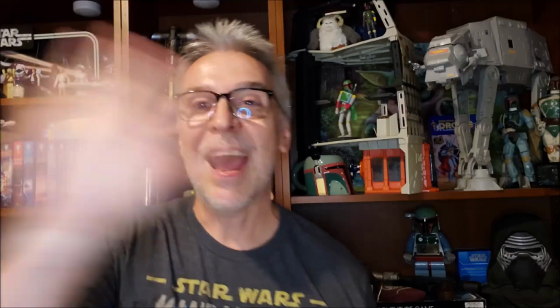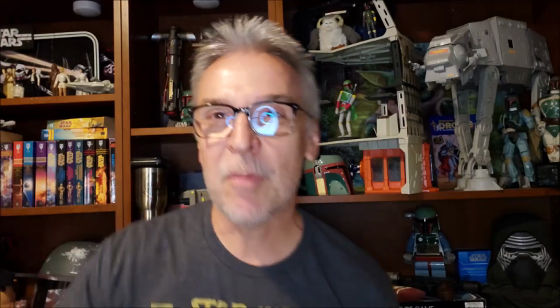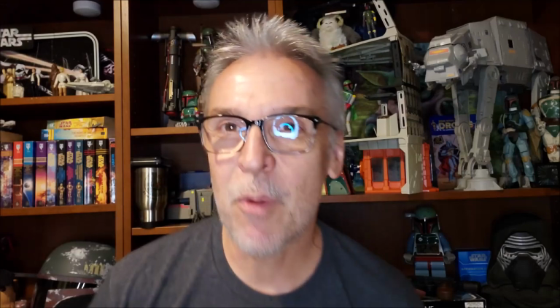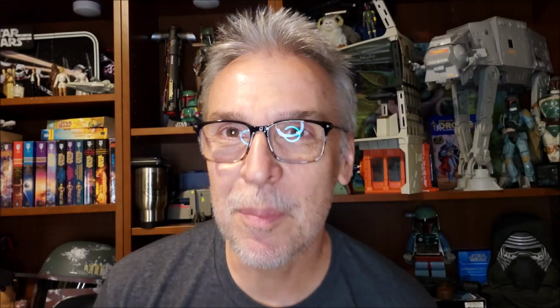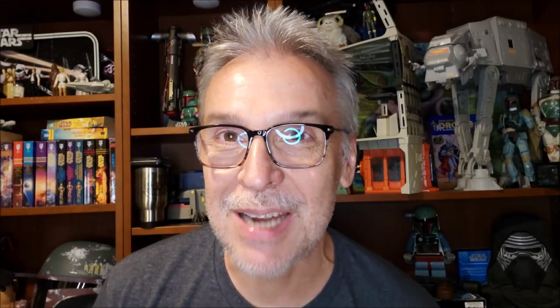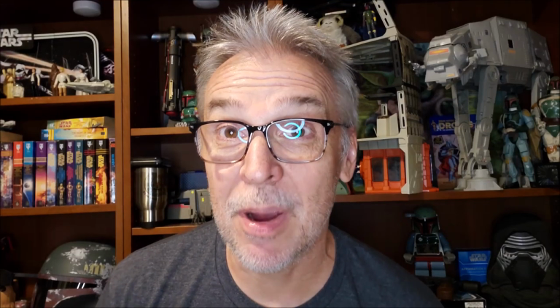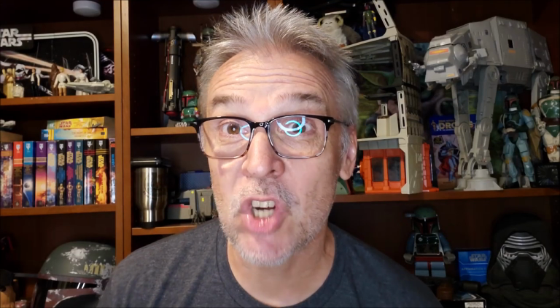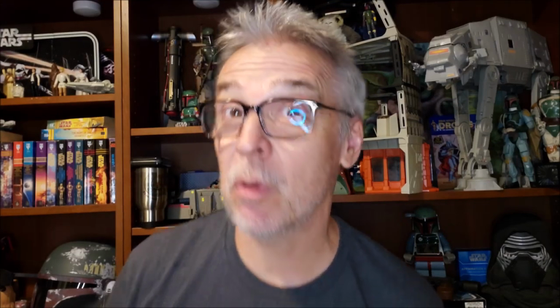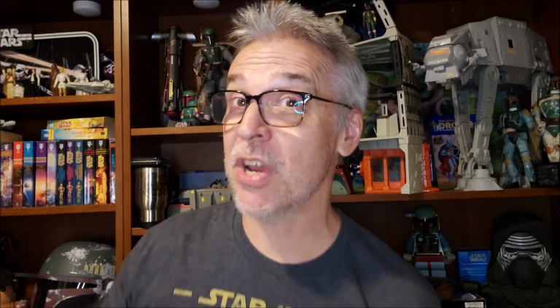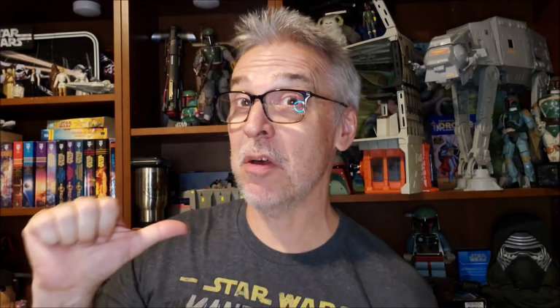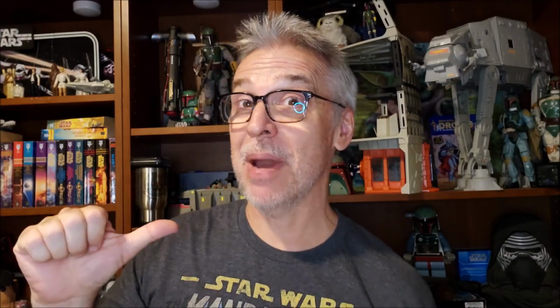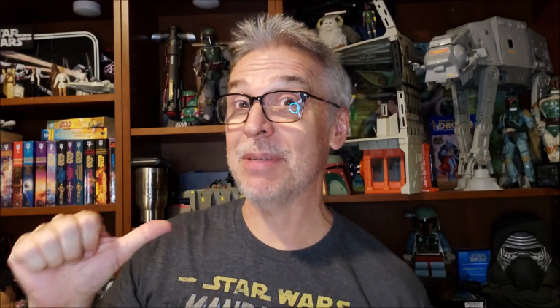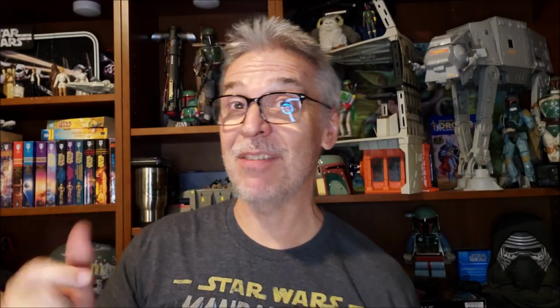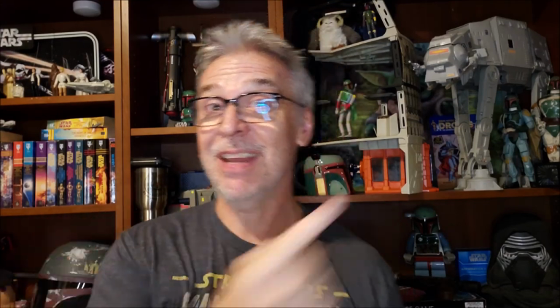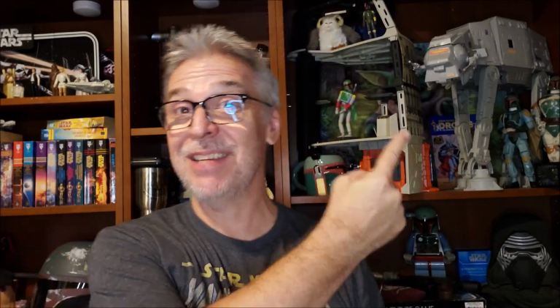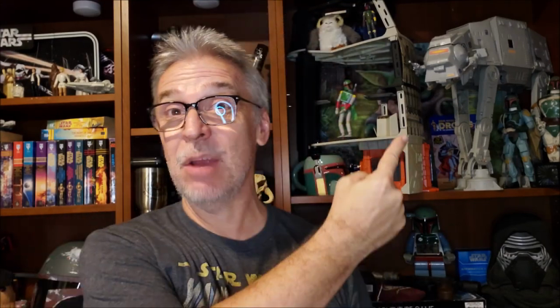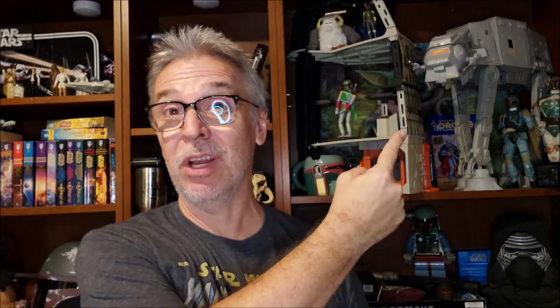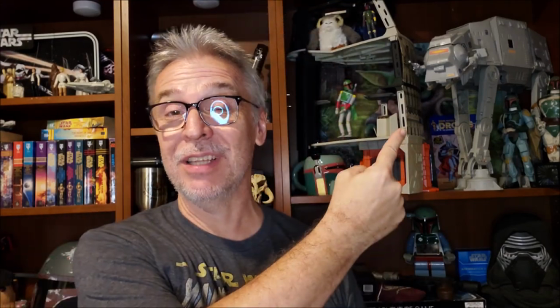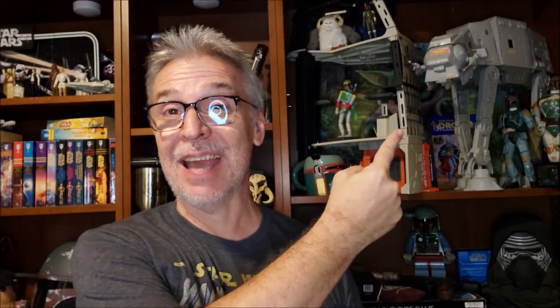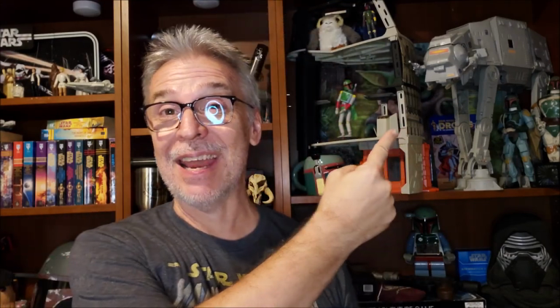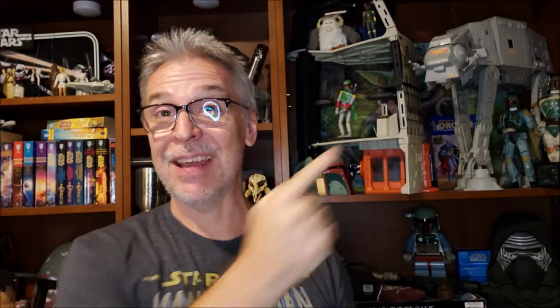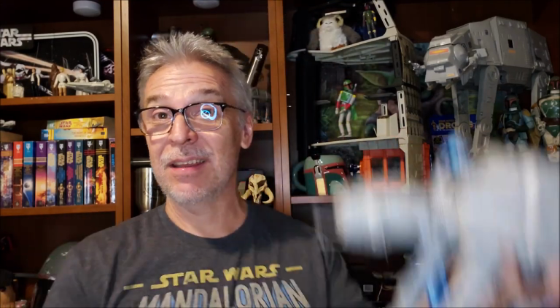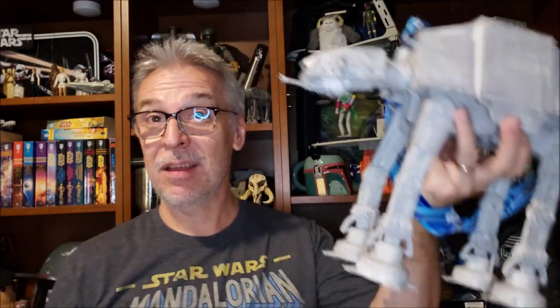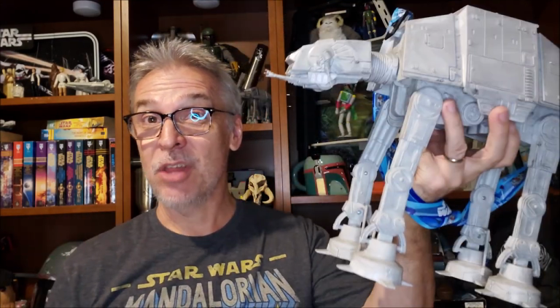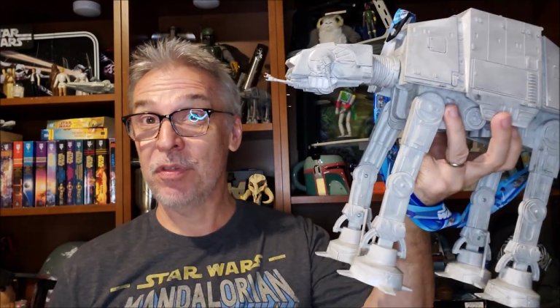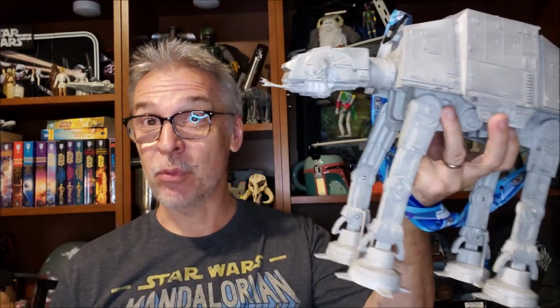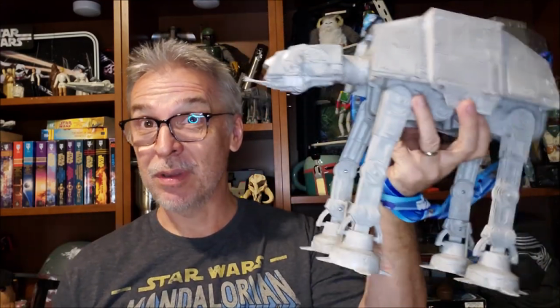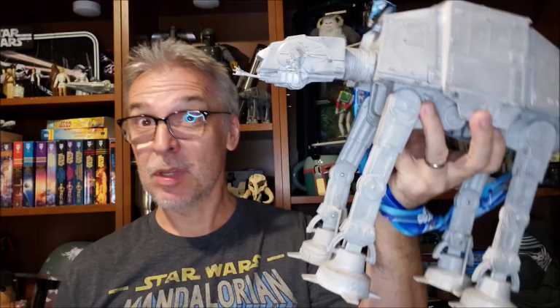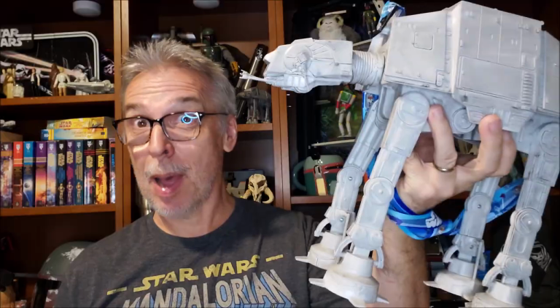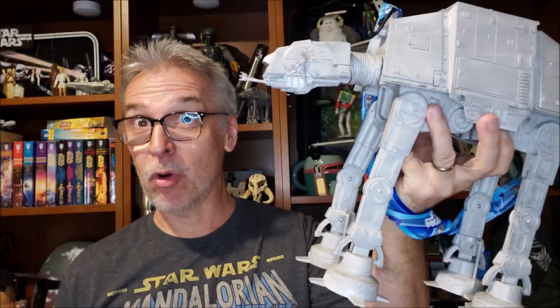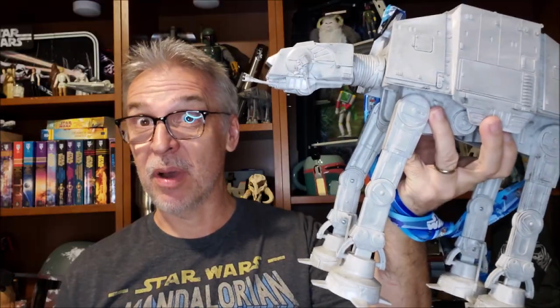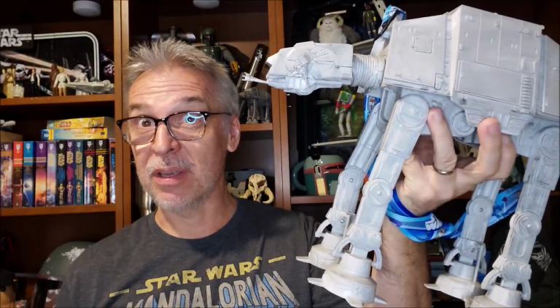Hey everybody, welcome back to my Star Wars channel. My name is David, and today we're going to look at the AT-AT. No, this one — the Popcorn Bucket.